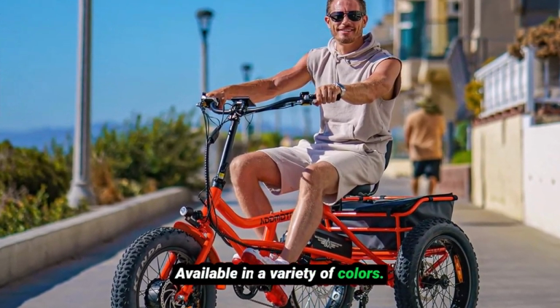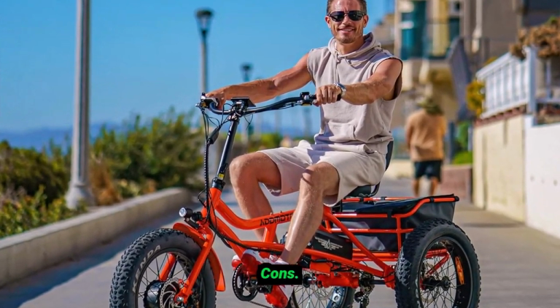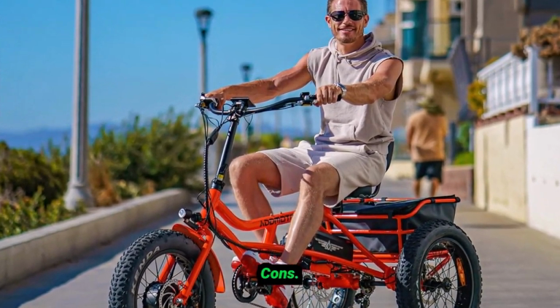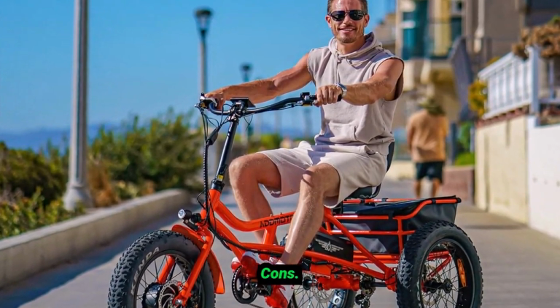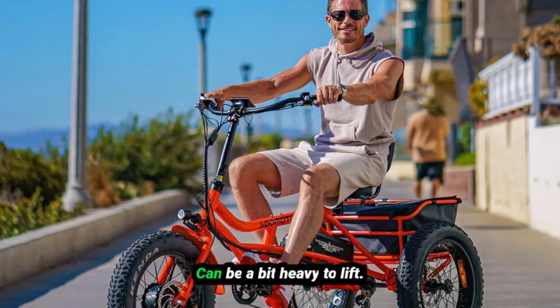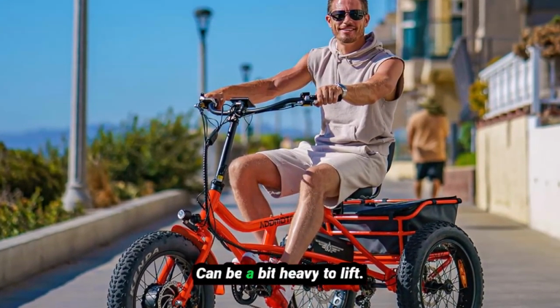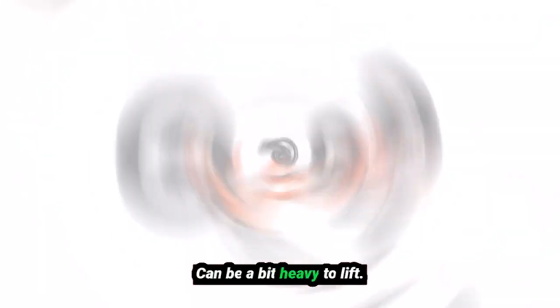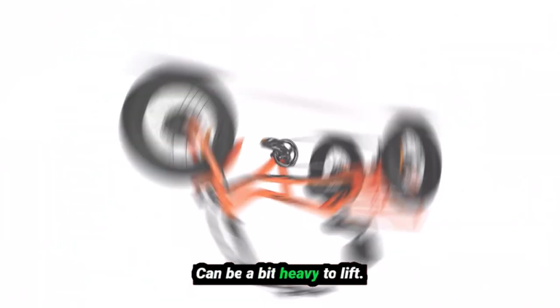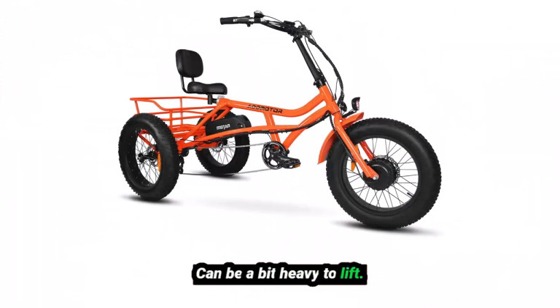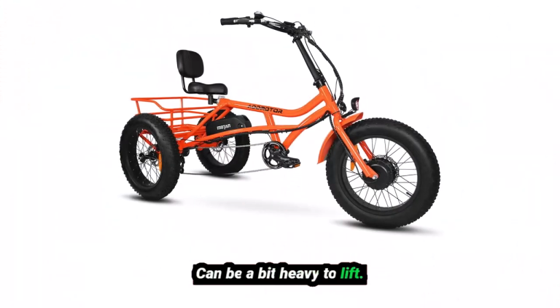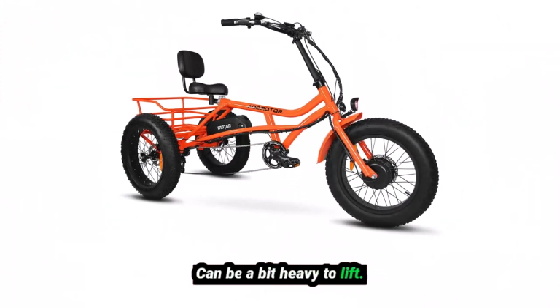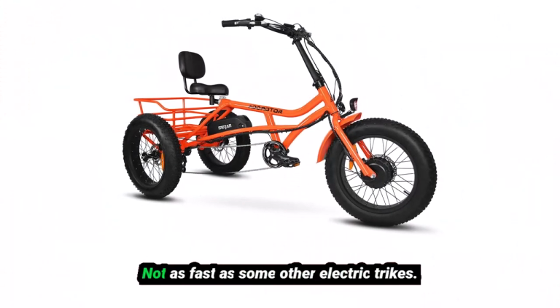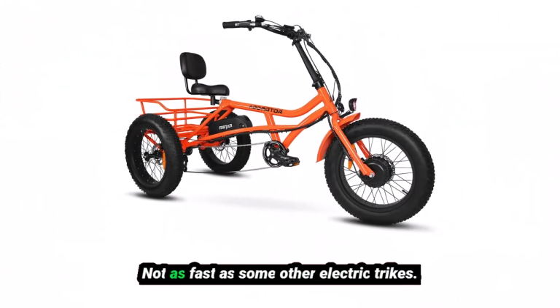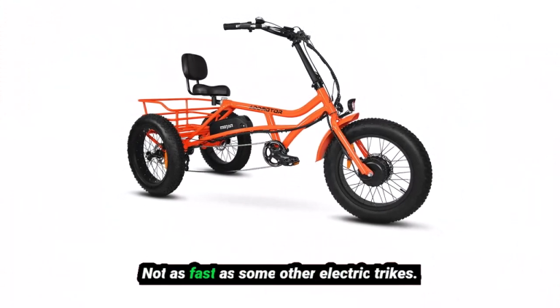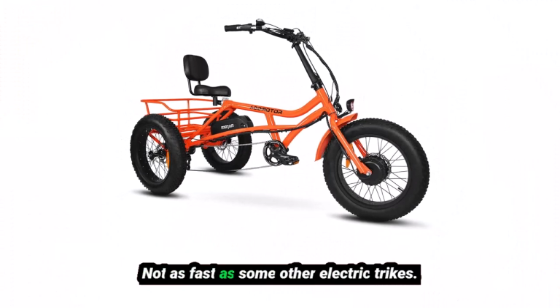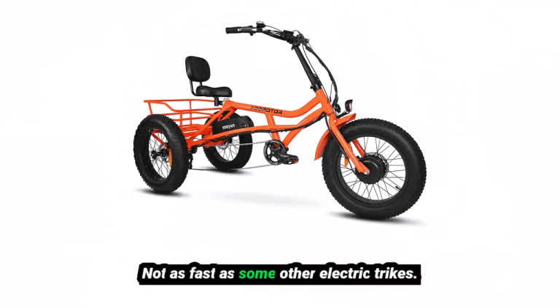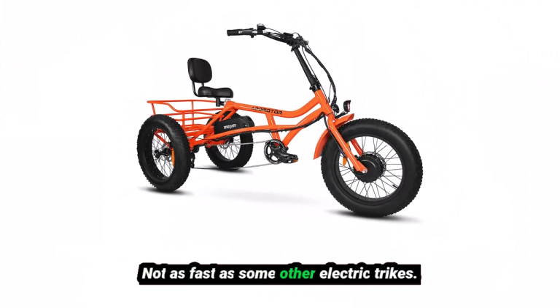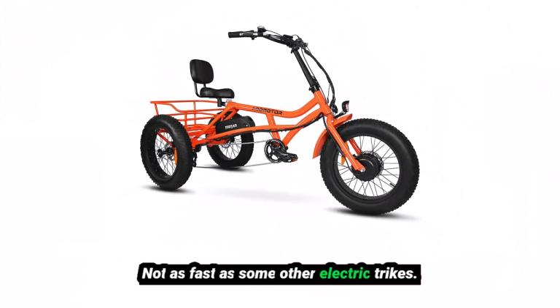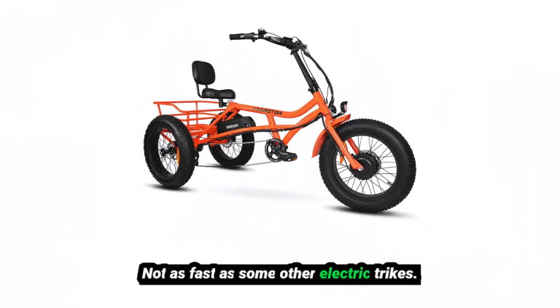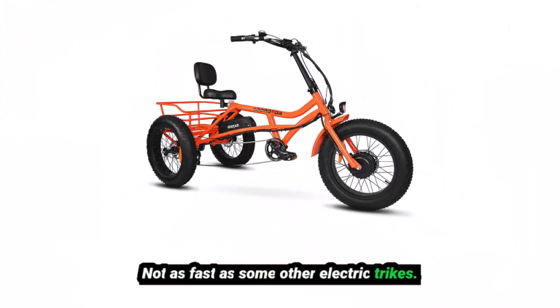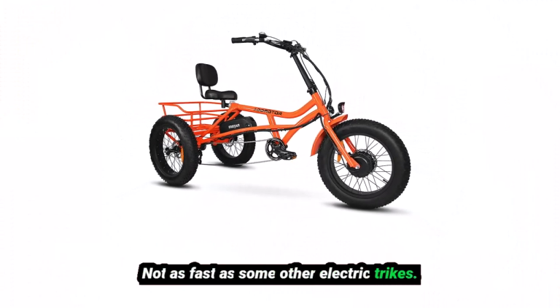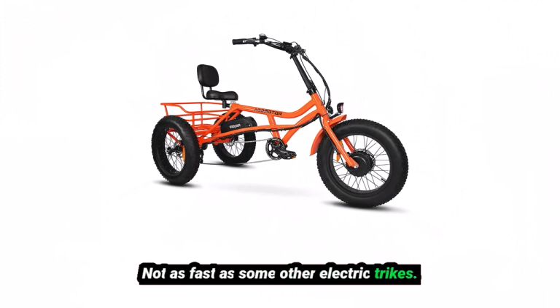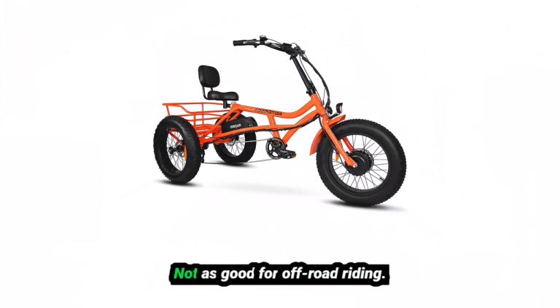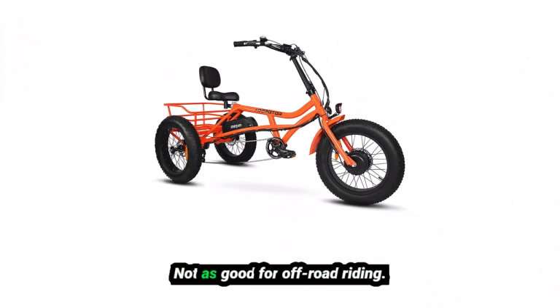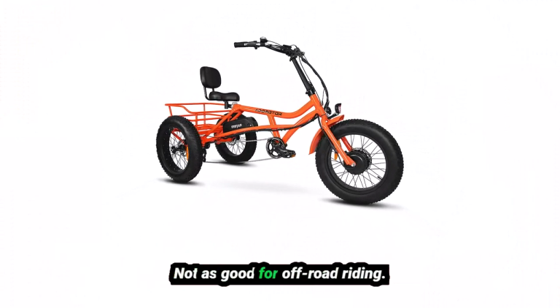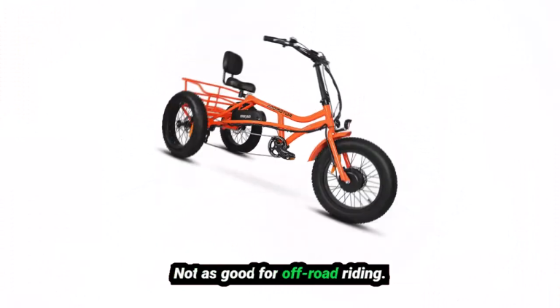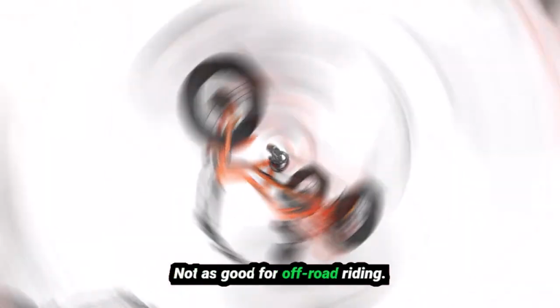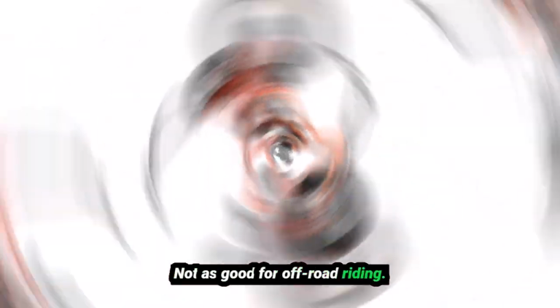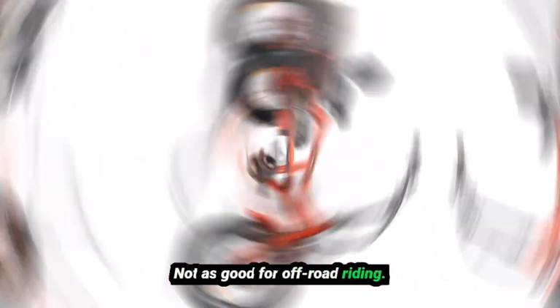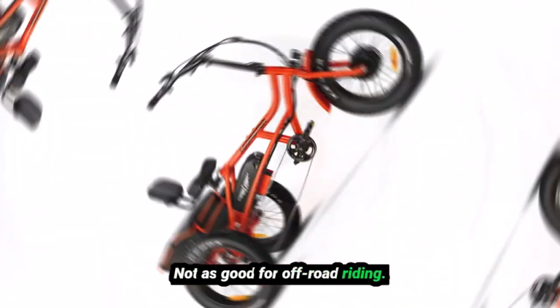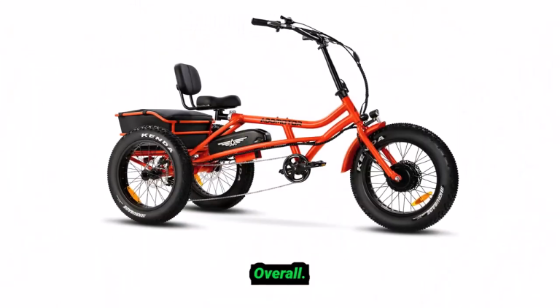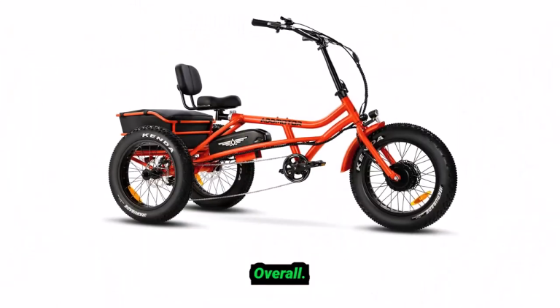Cons: it can be a bit heavy to lift, it's not as fast as some other electric trikes, and it's not as good for off-road riding.